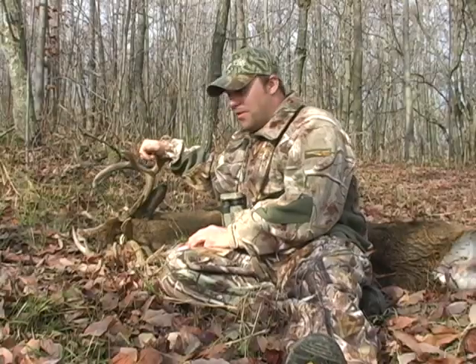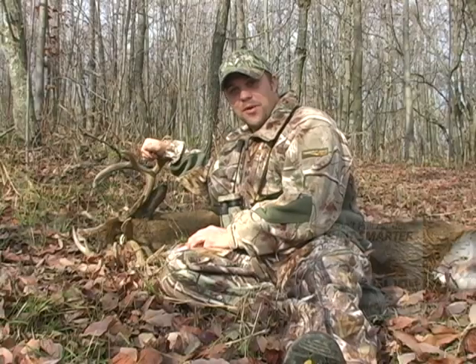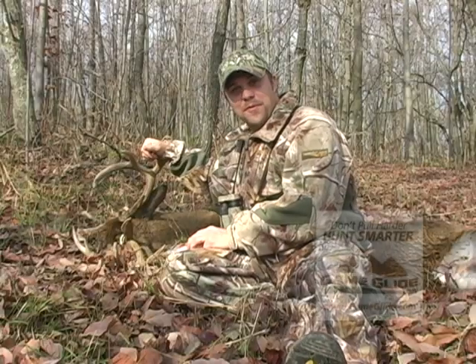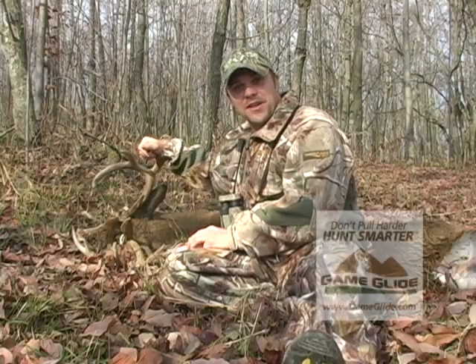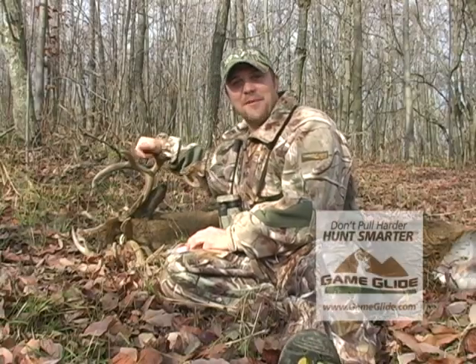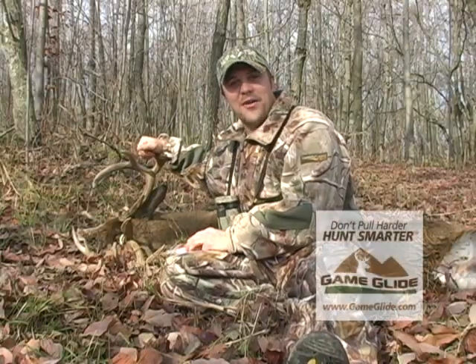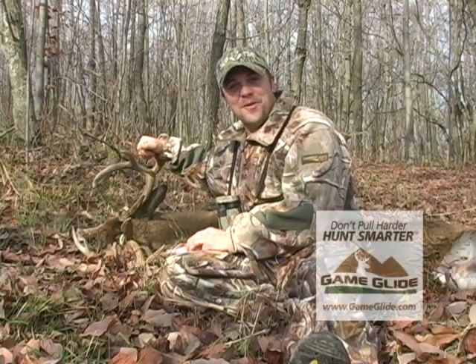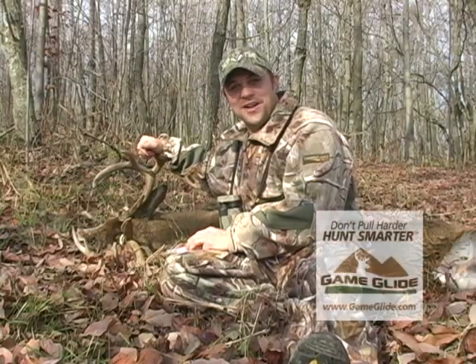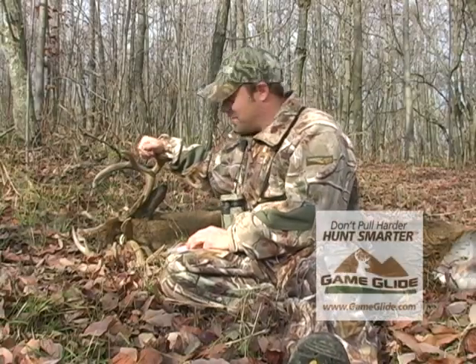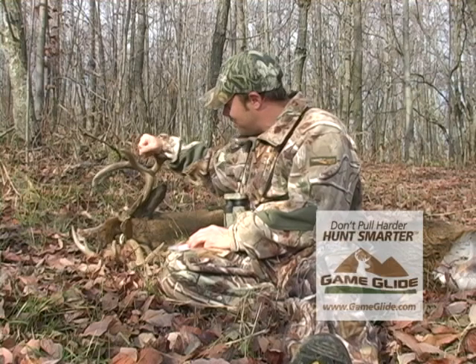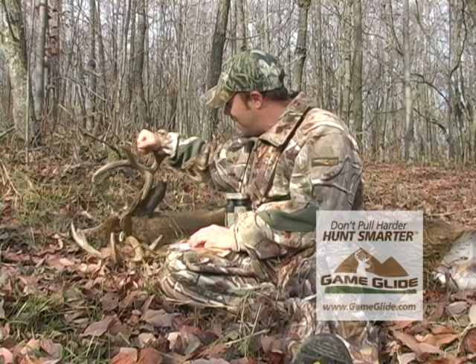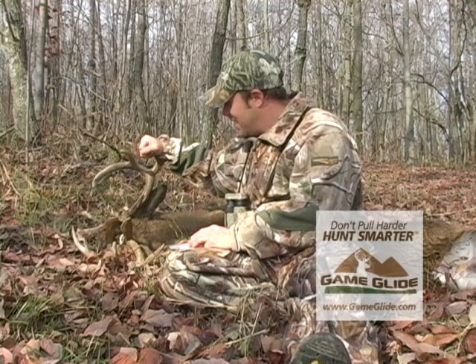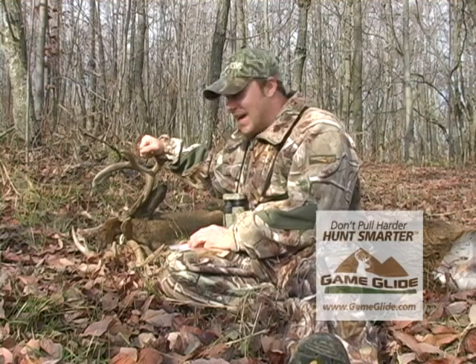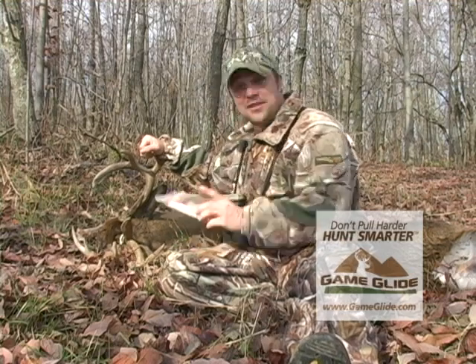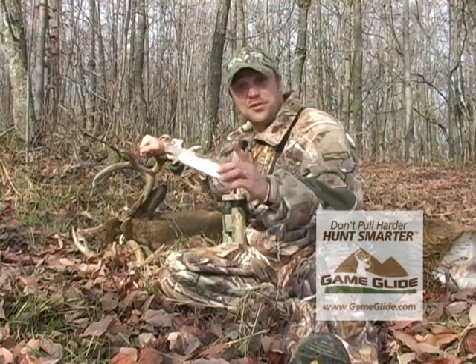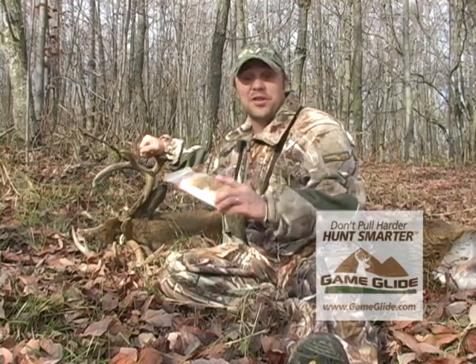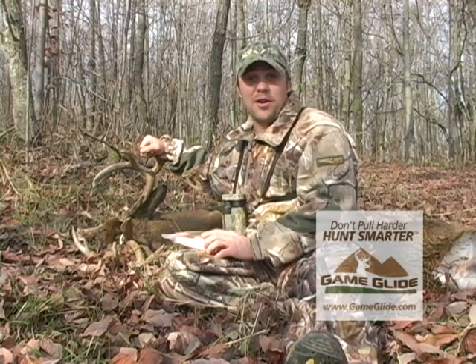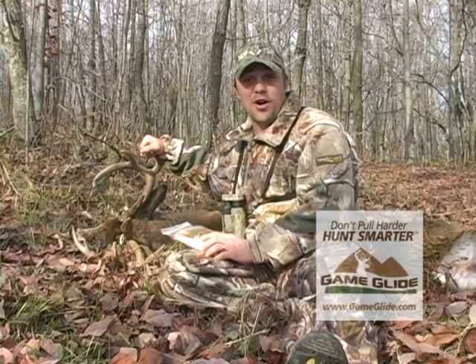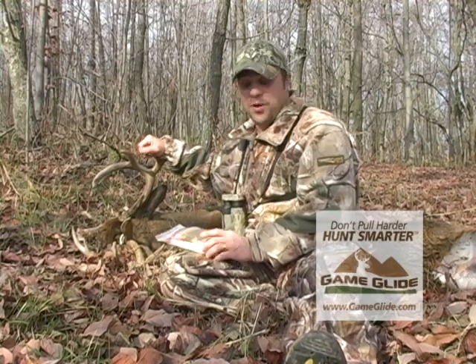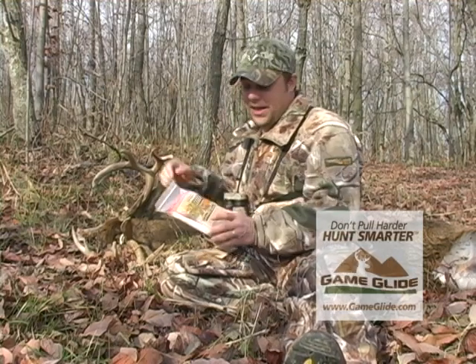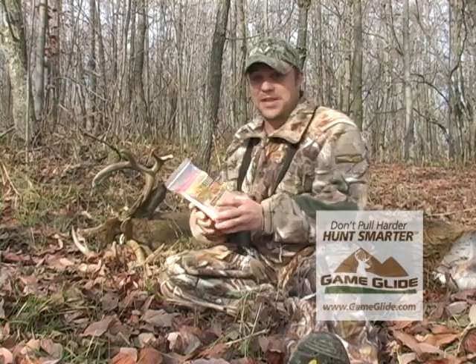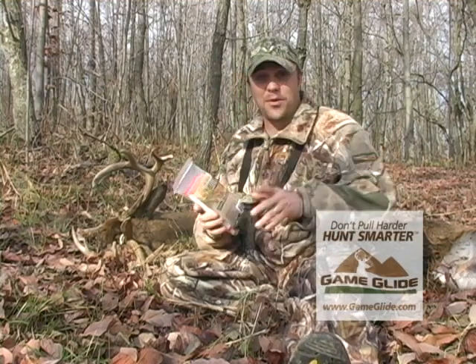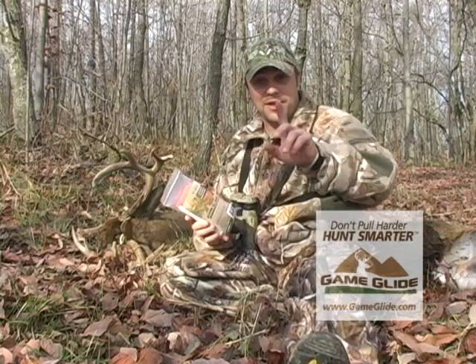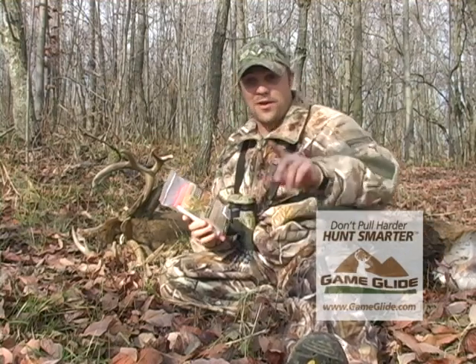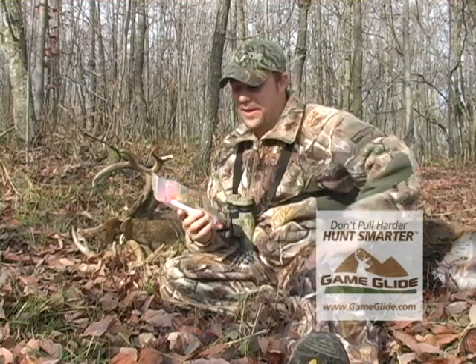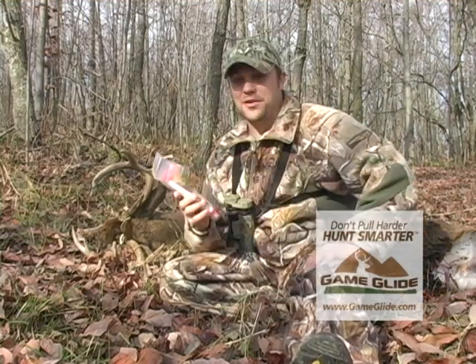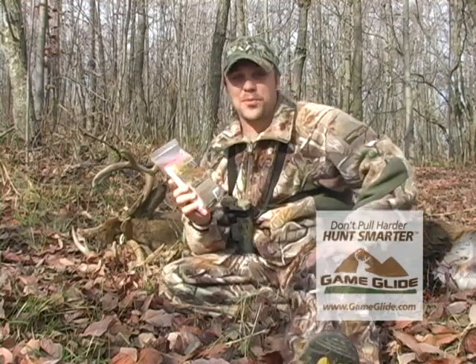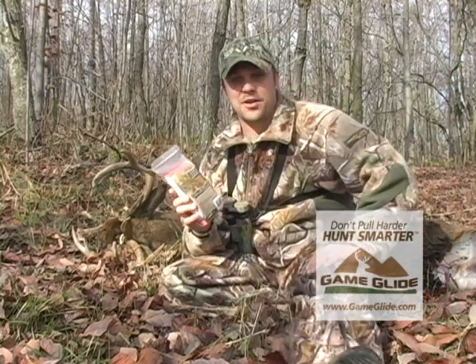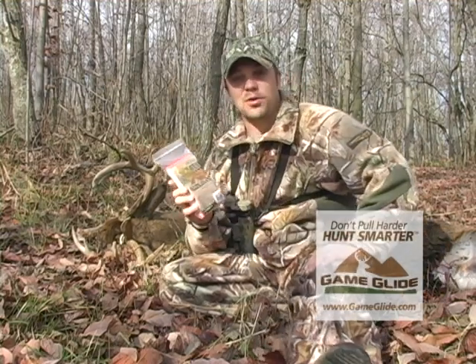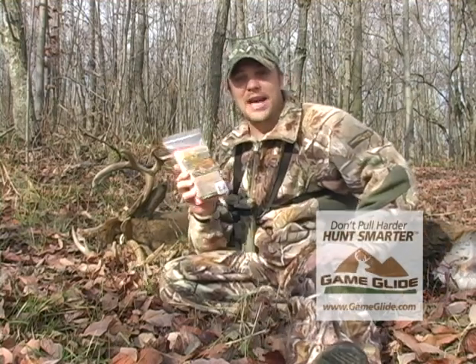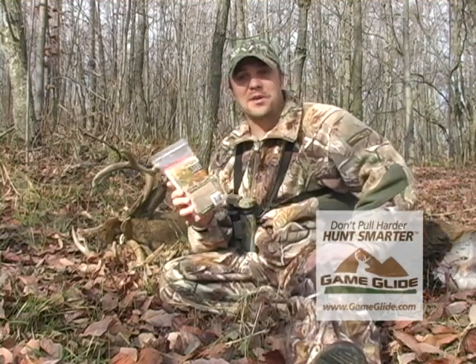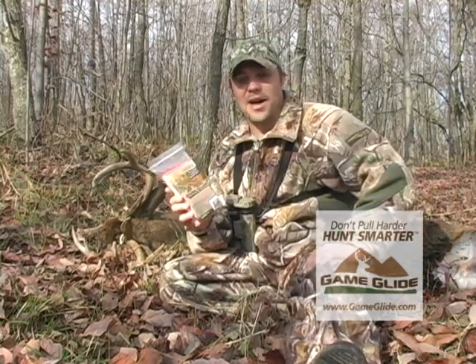Well, folks, I got my Ohio Monster on the ground, and this is usually when the hard work begins, but I want to talk about a new product called Game Glide.